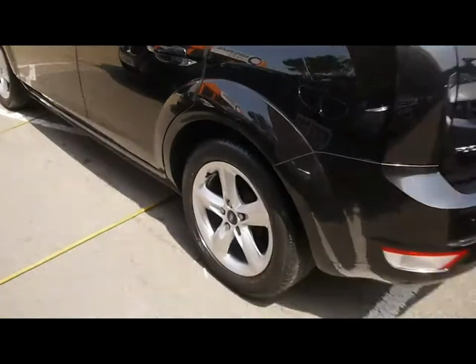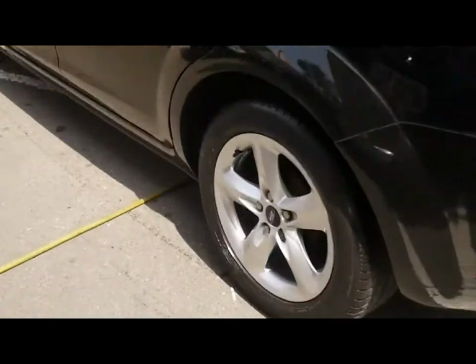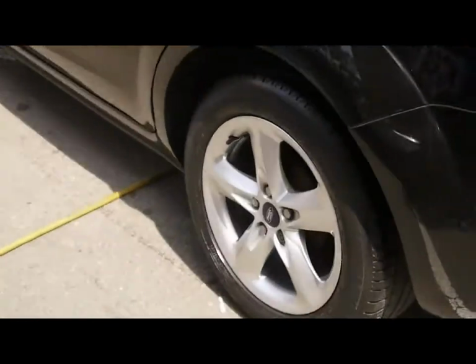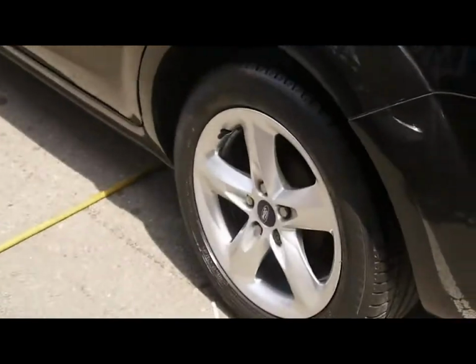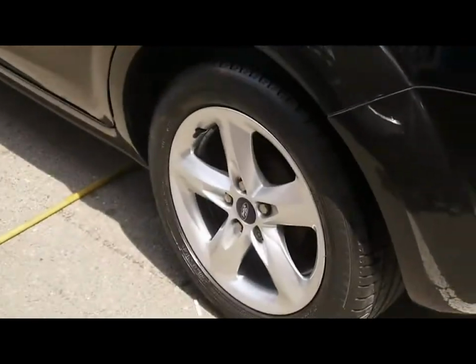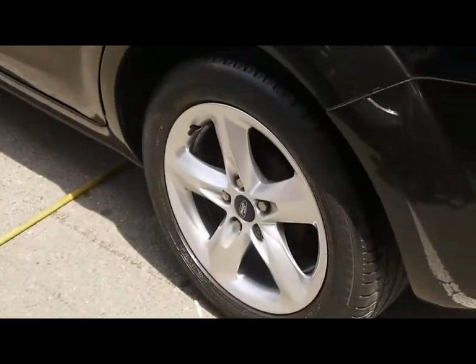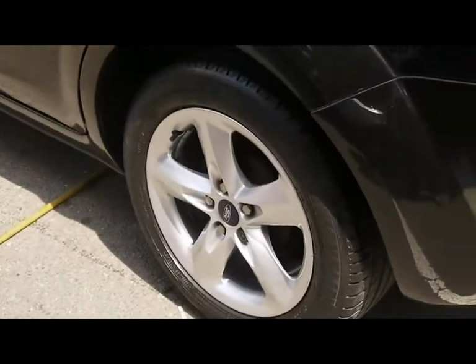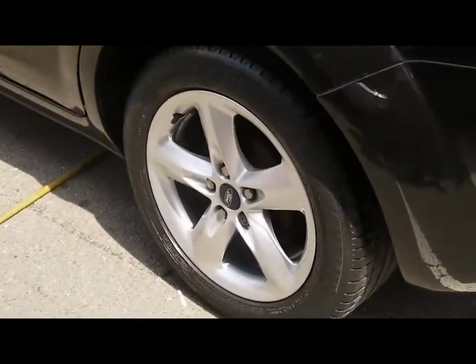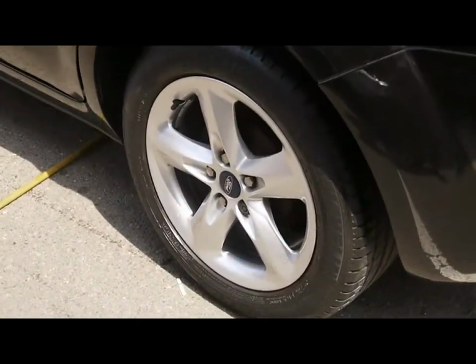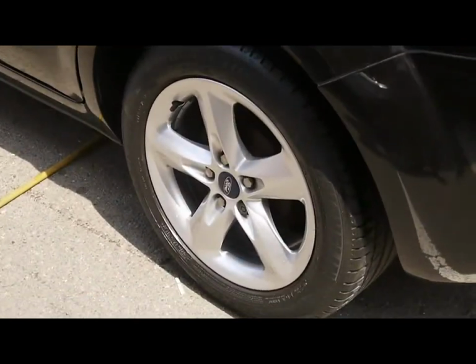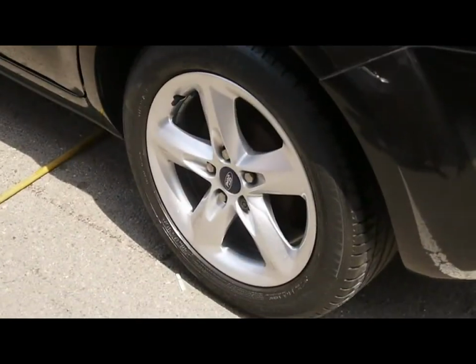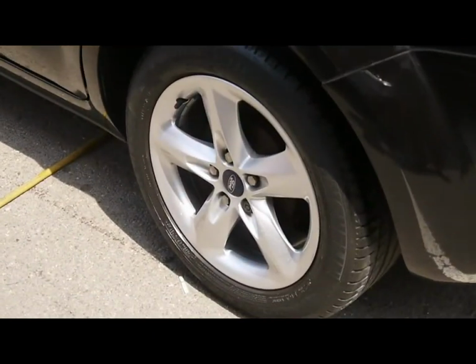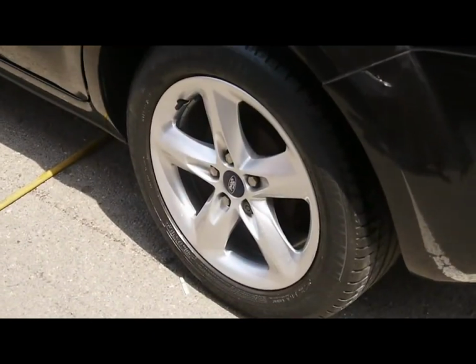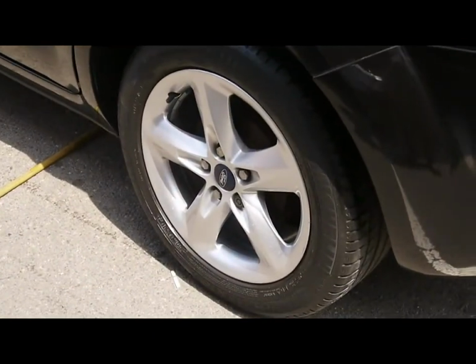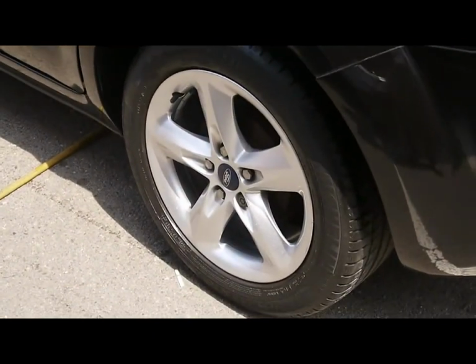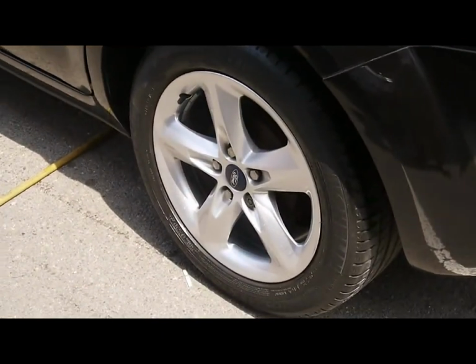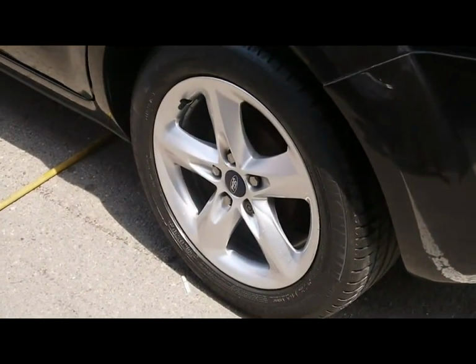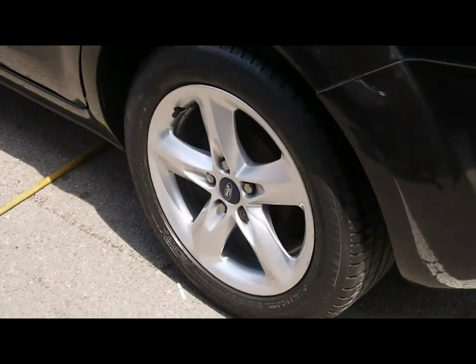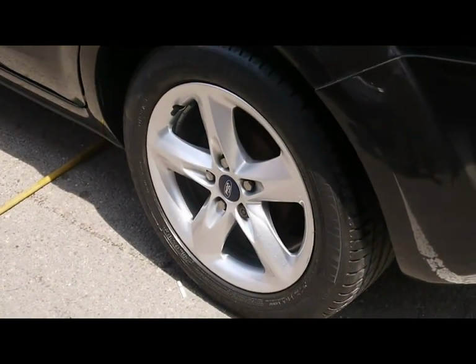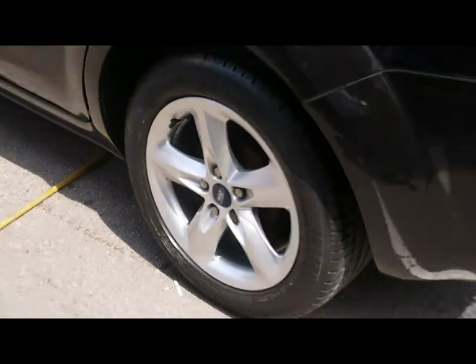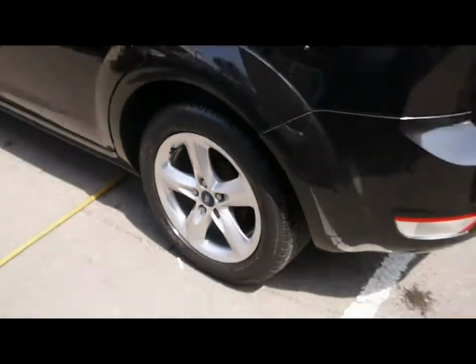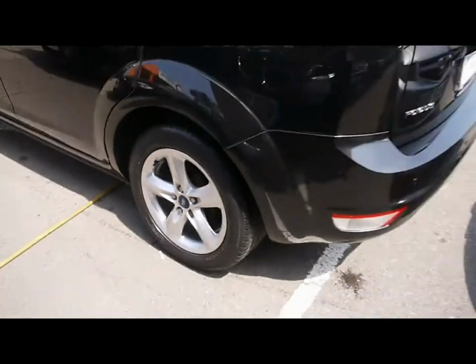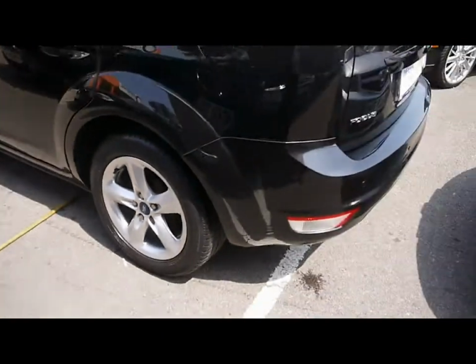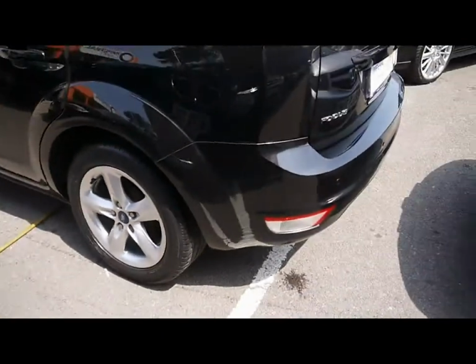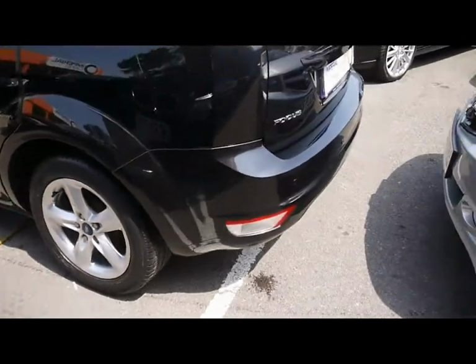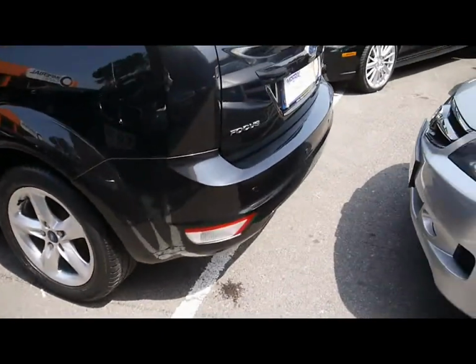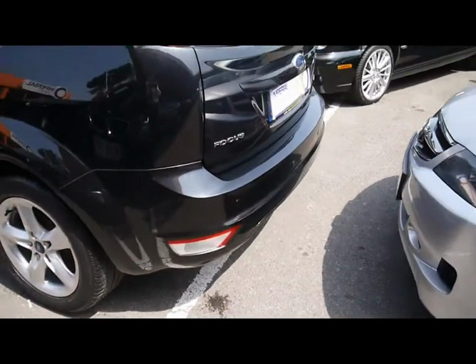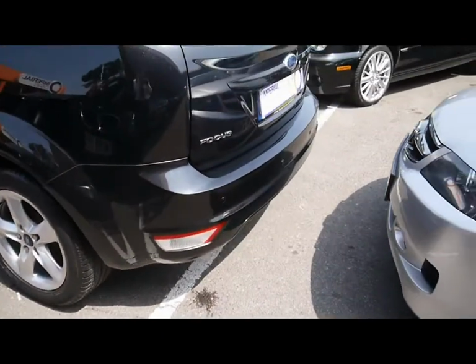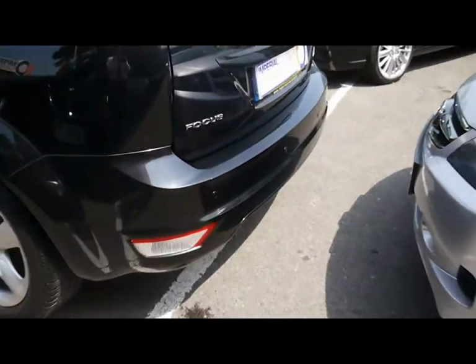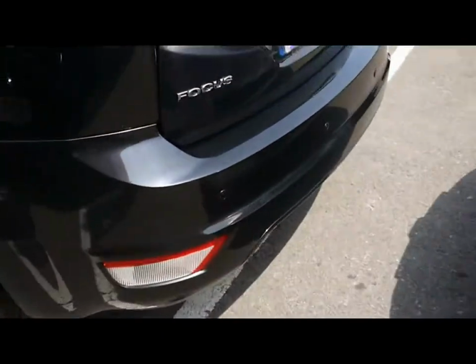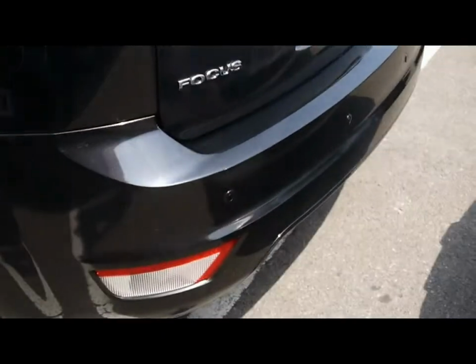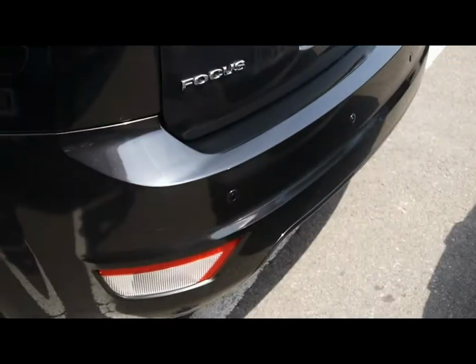All four wheels show no signs of kerb damage and are in great condition. There are also rear parking sensors.